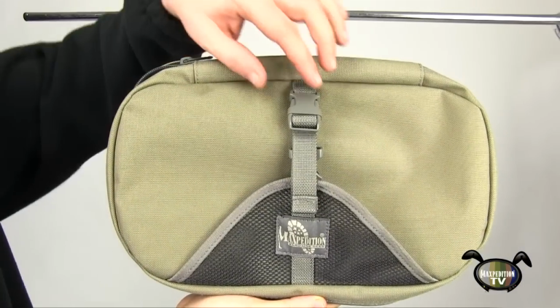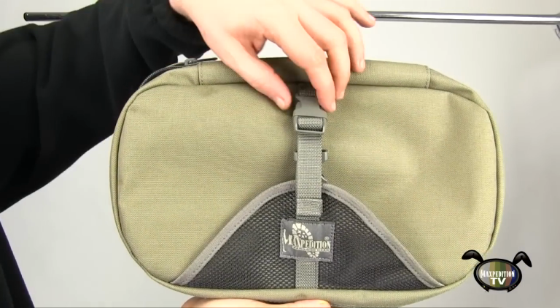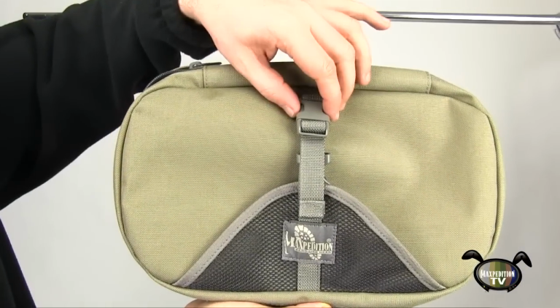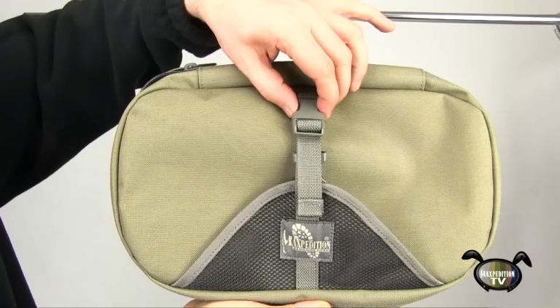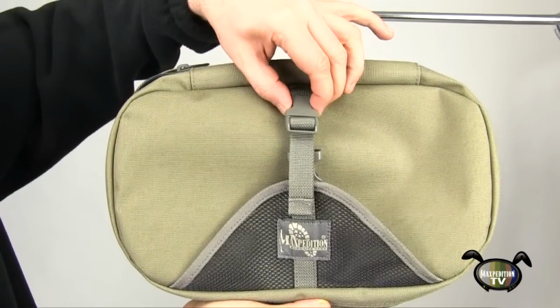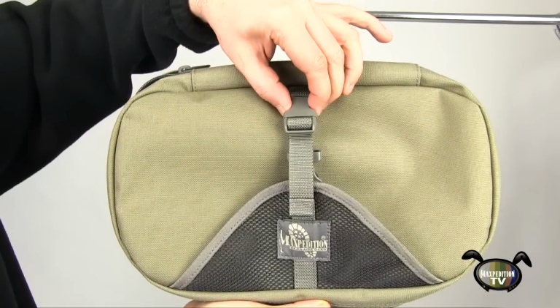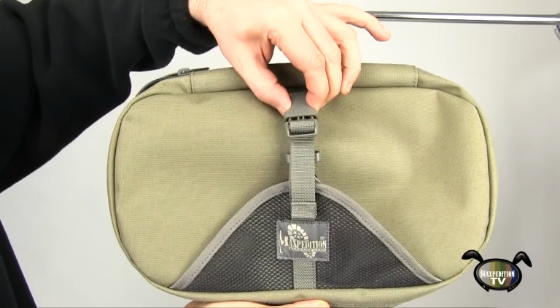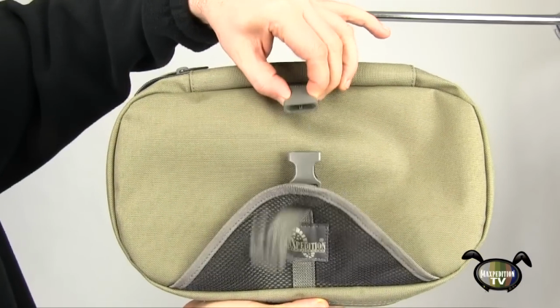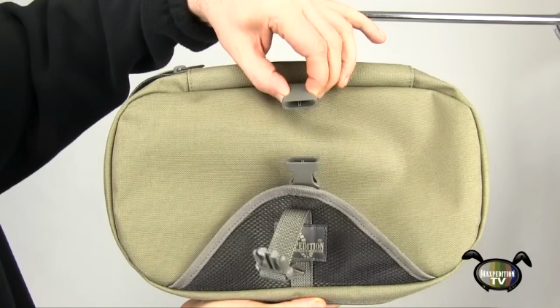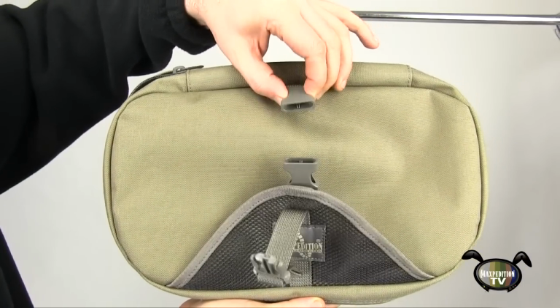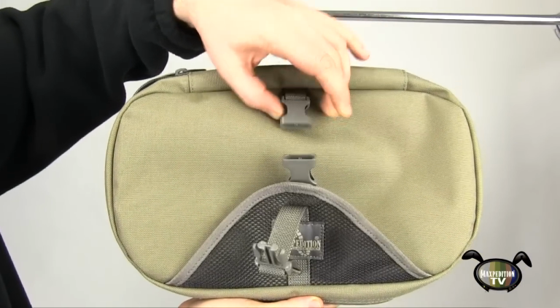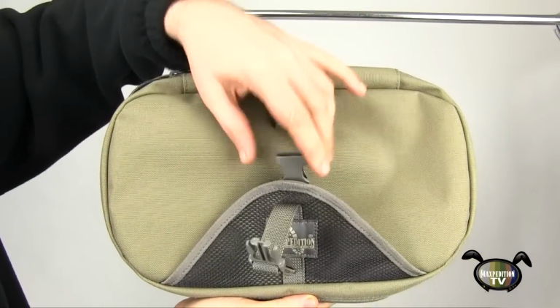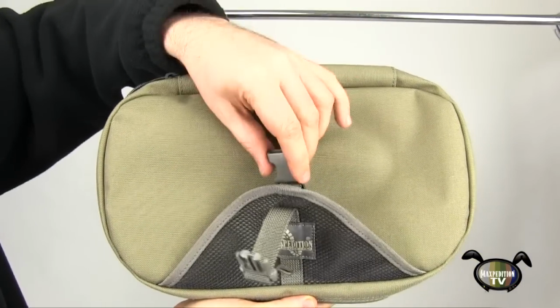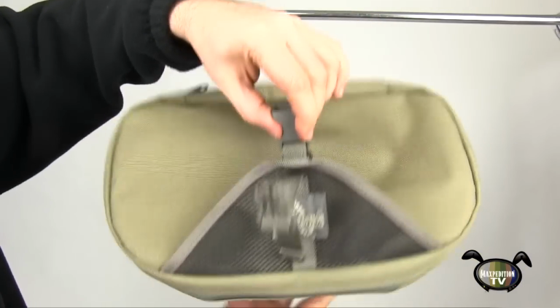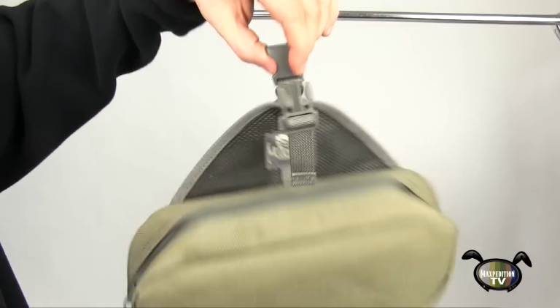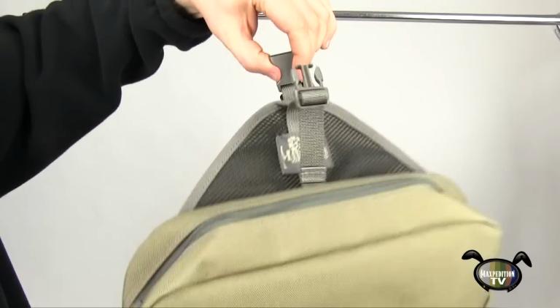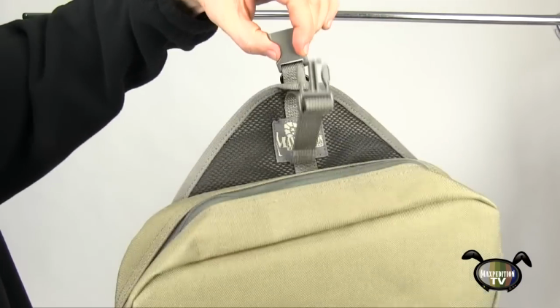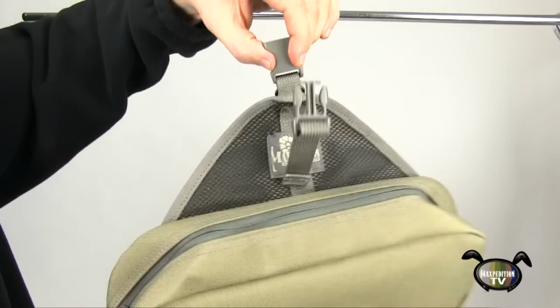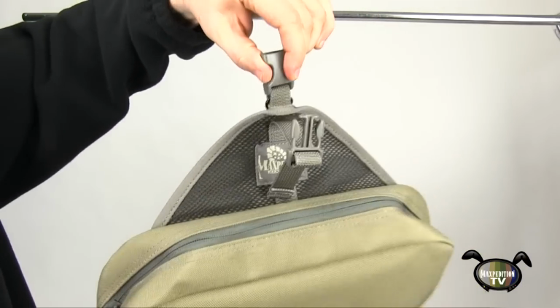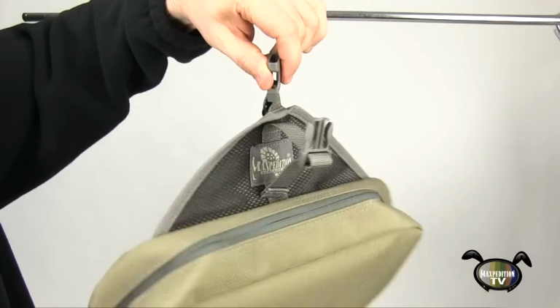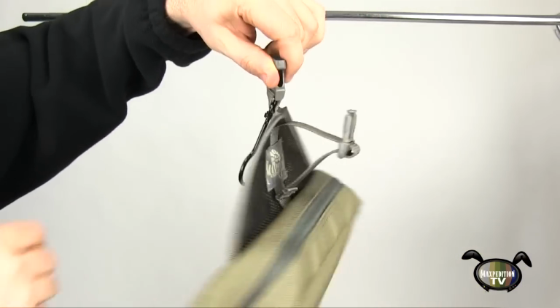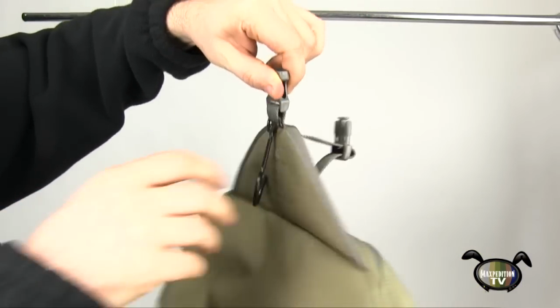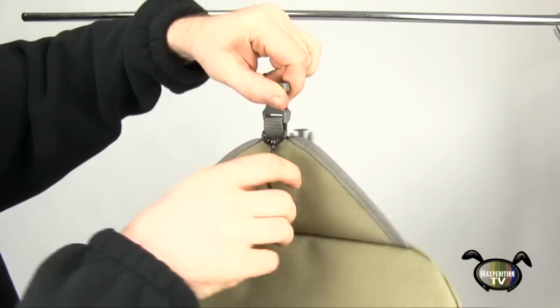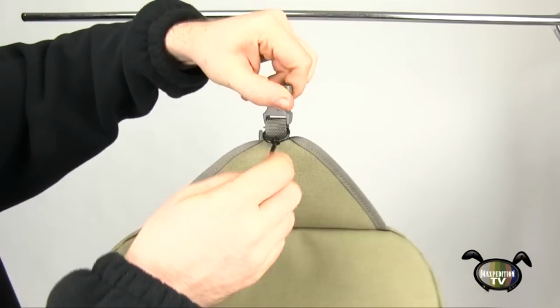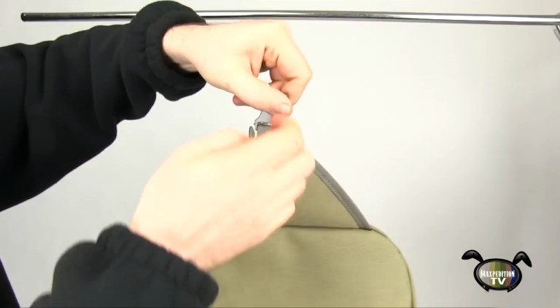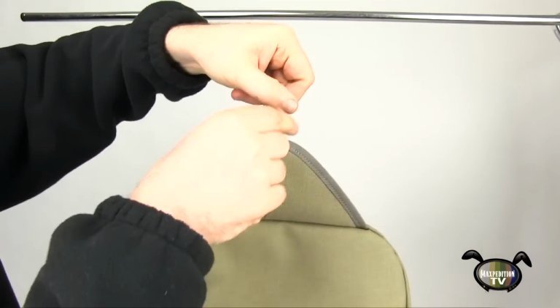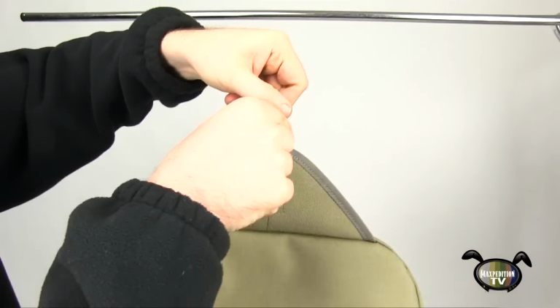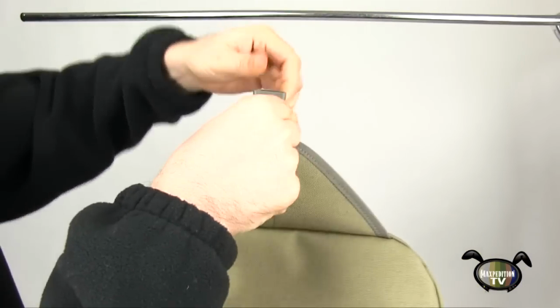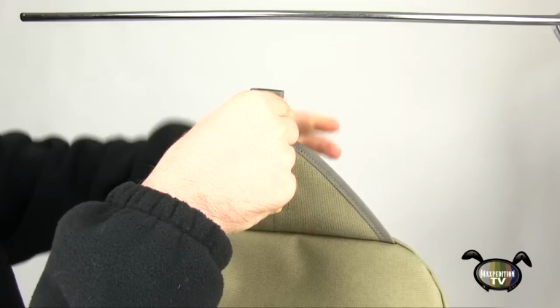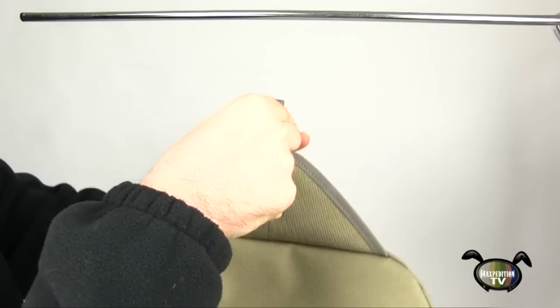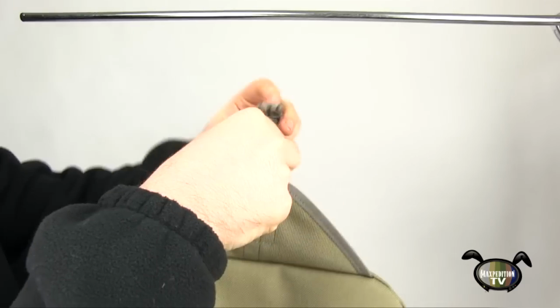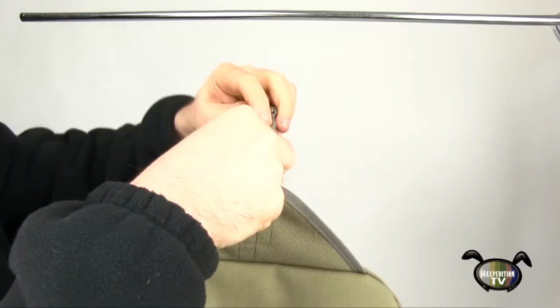Unclipping the outside side release buckle reveals a rubber tipped metal swivel hook for easy hanging.